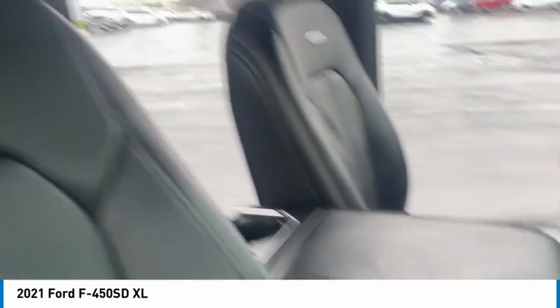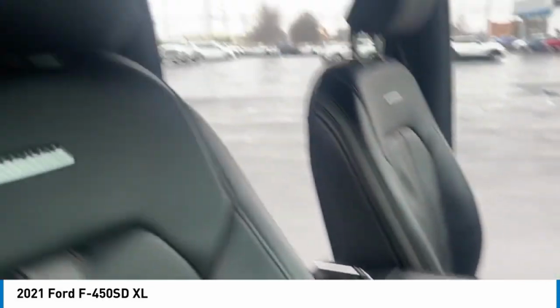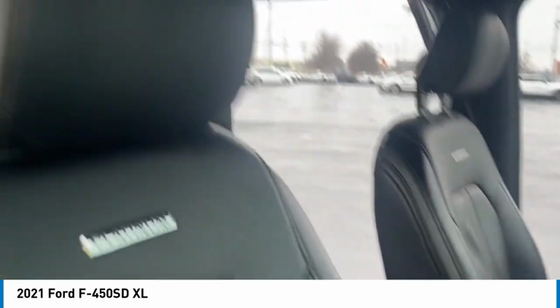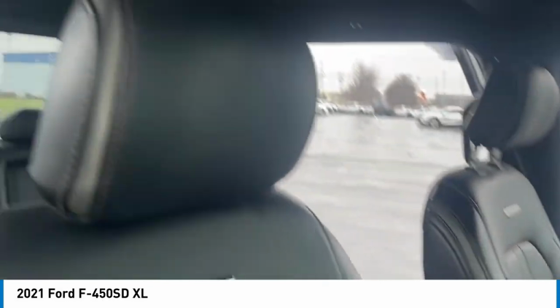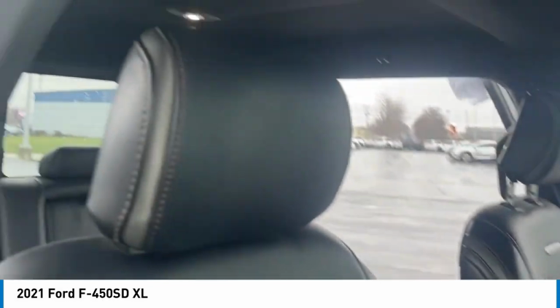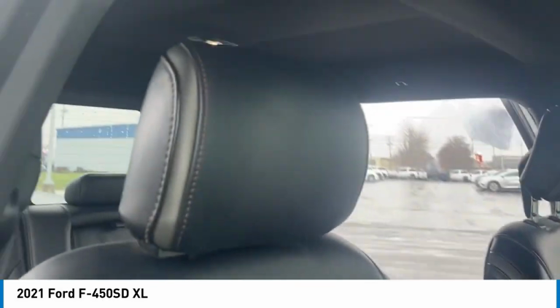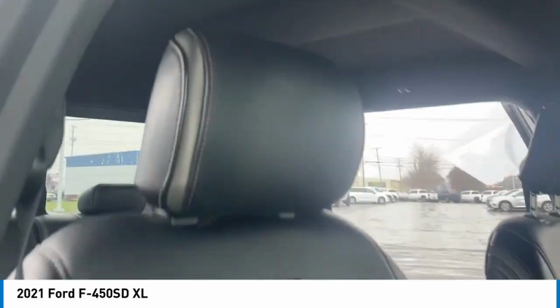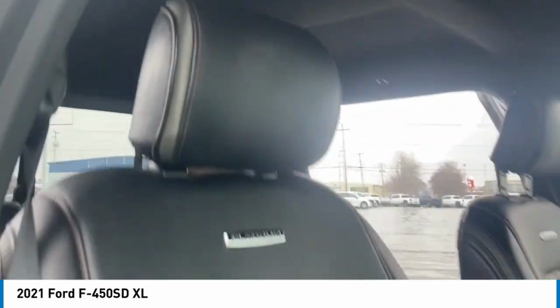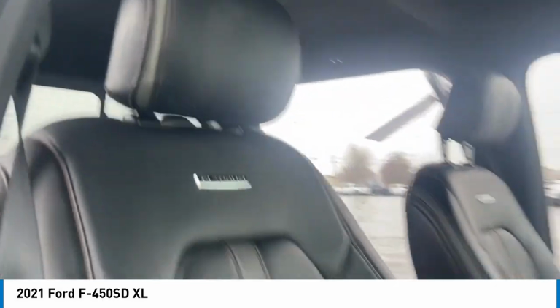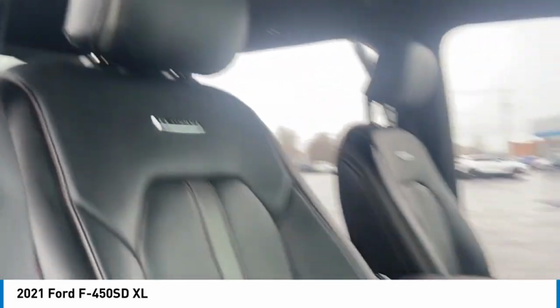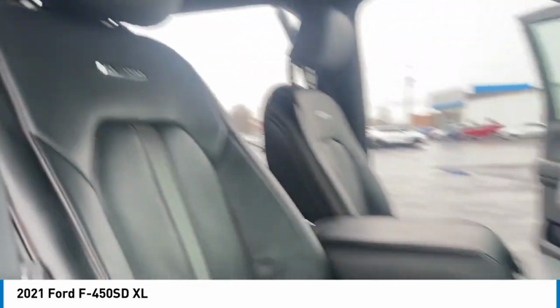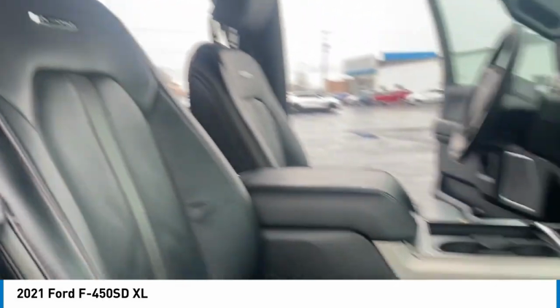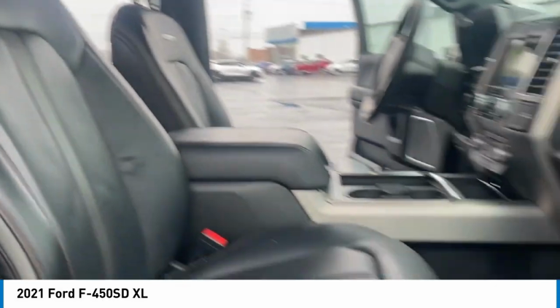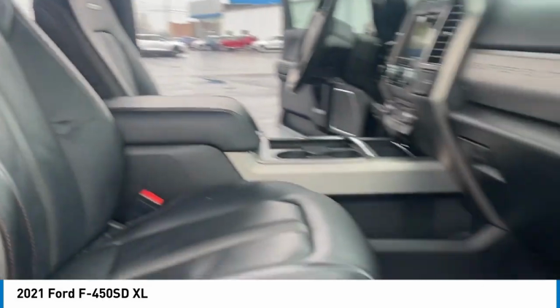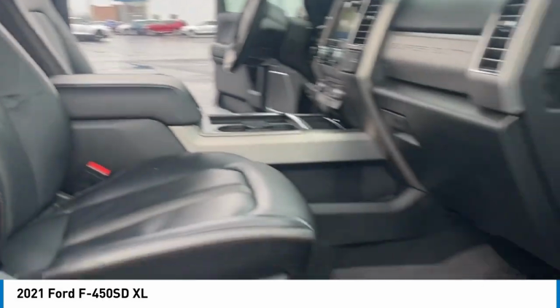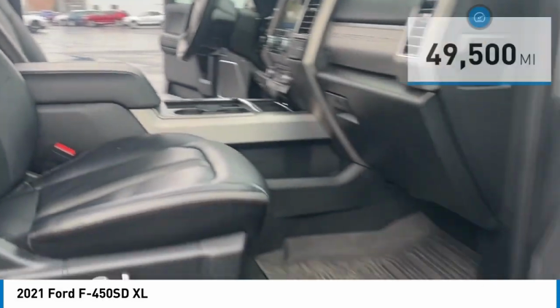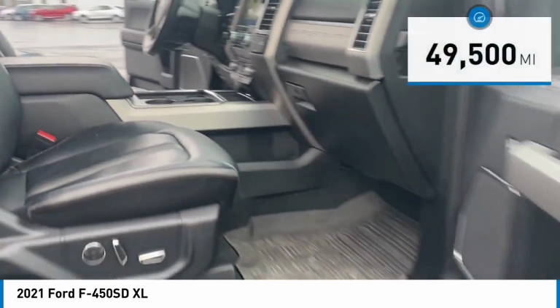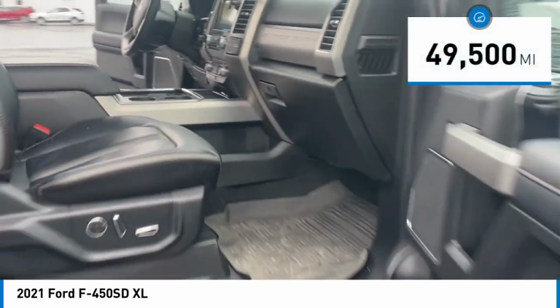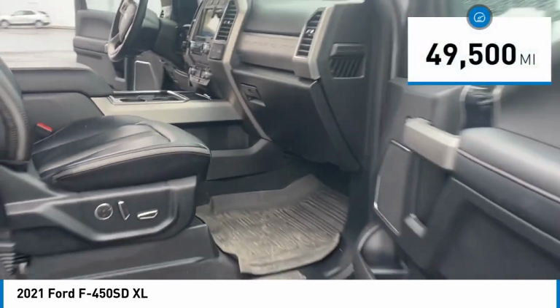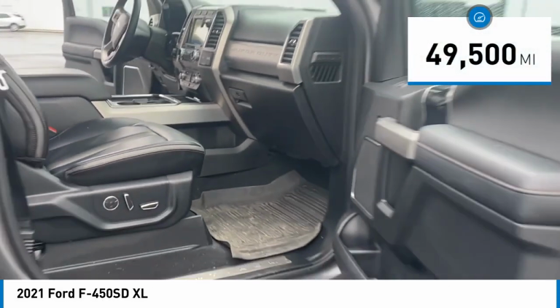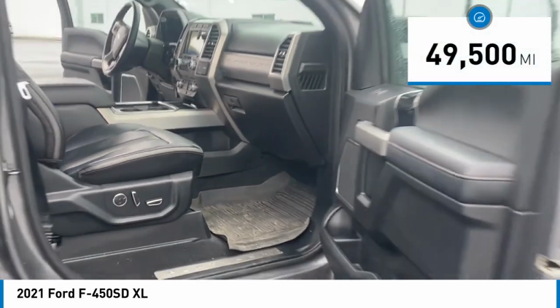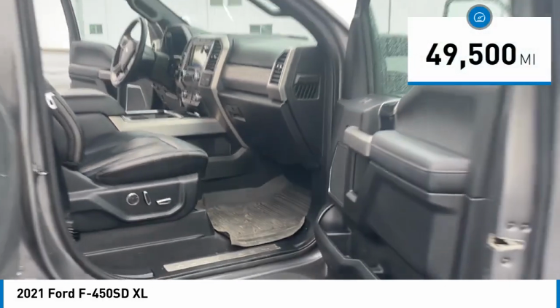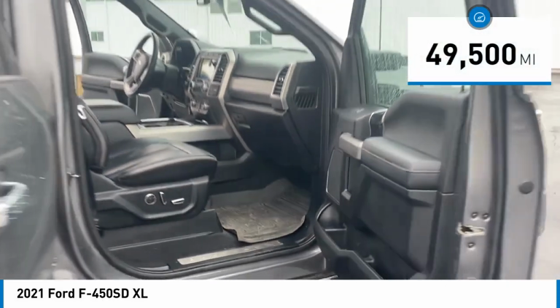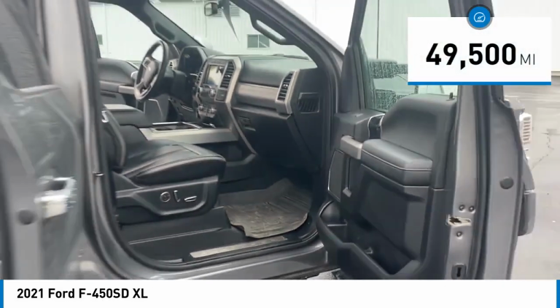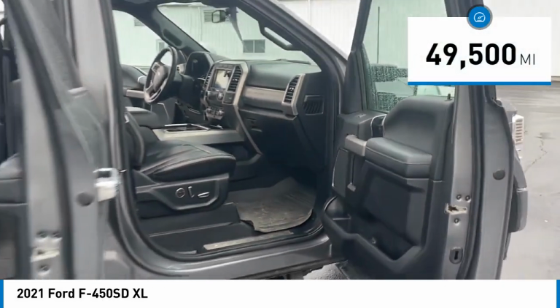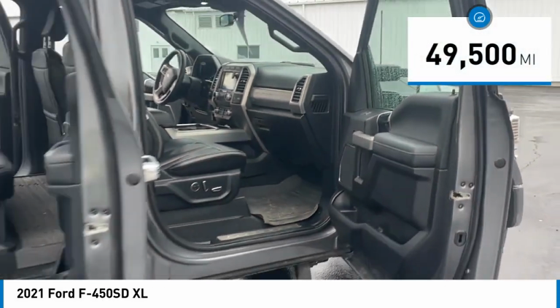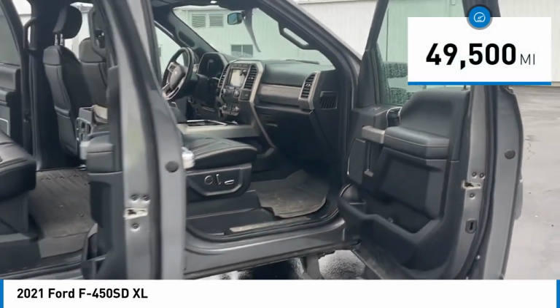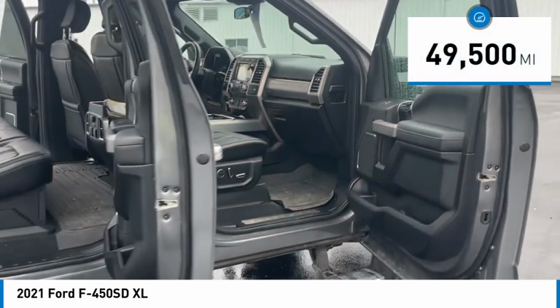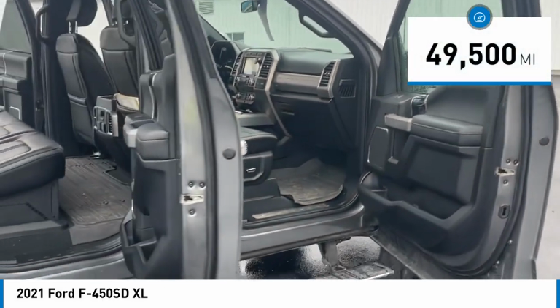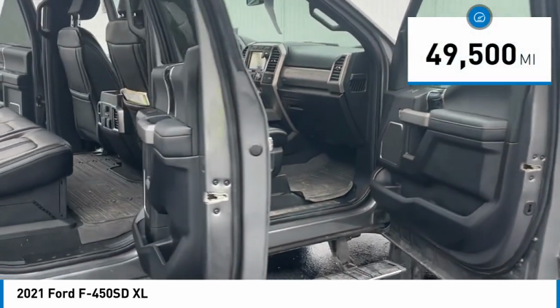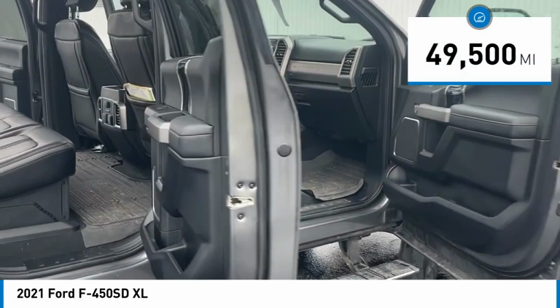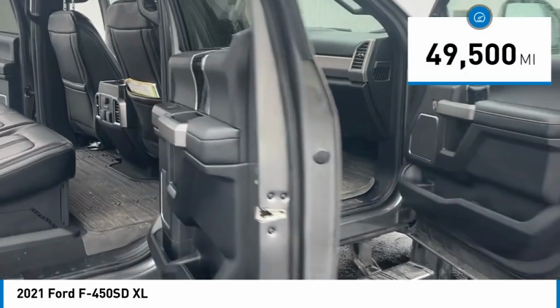Ford F-450 Super Duty. This vehicle has less than 50,000 miles.